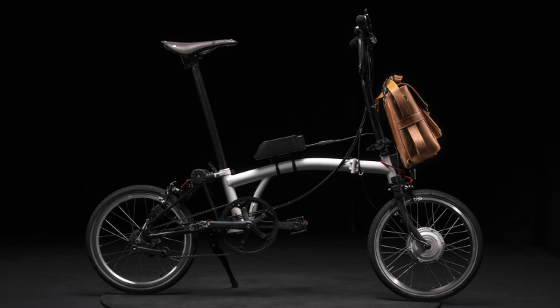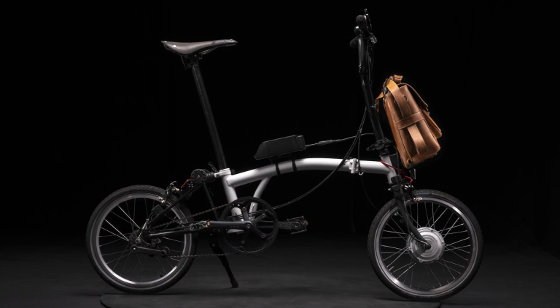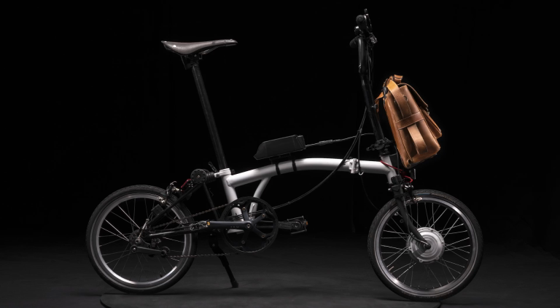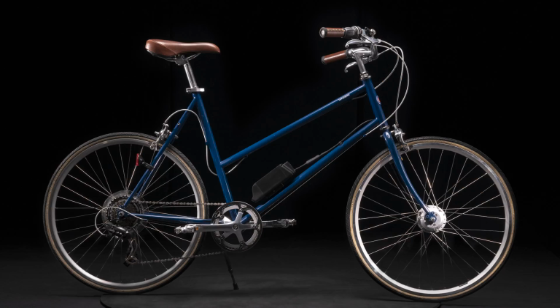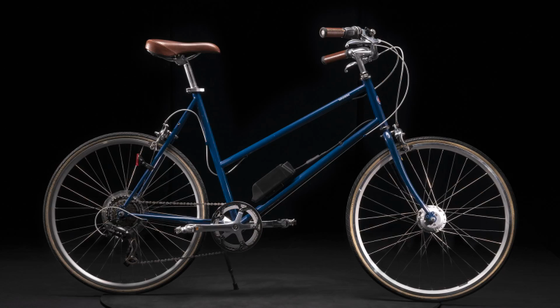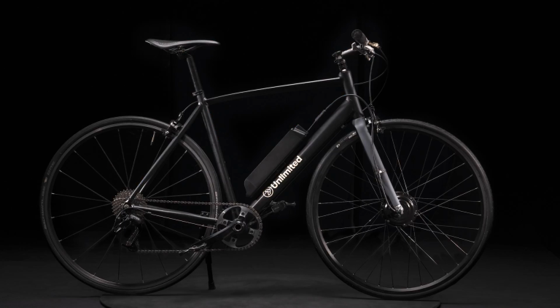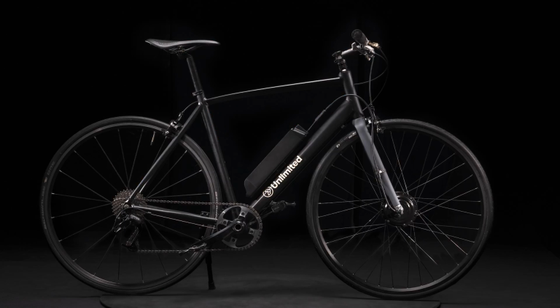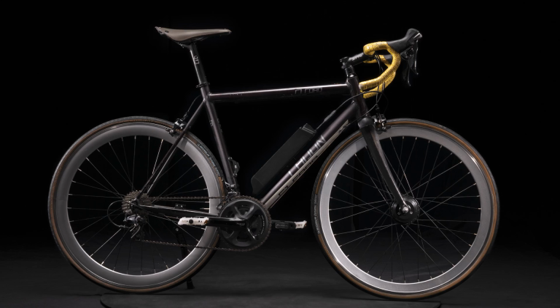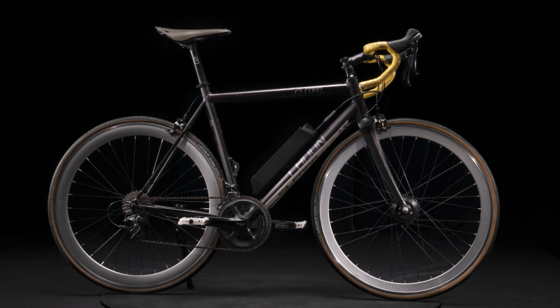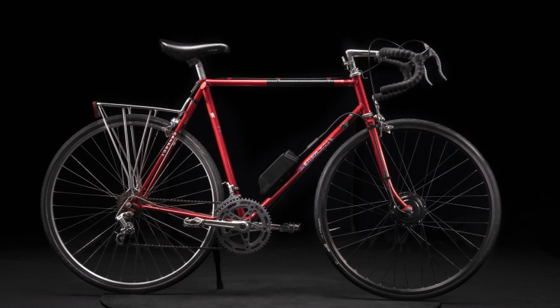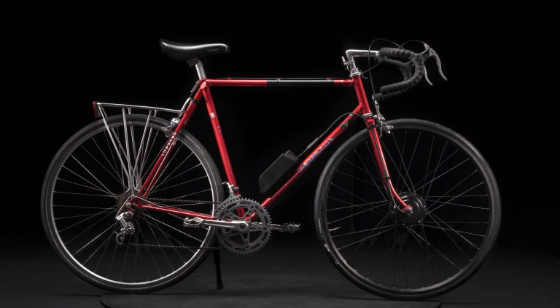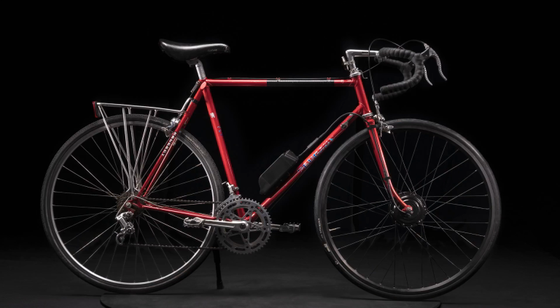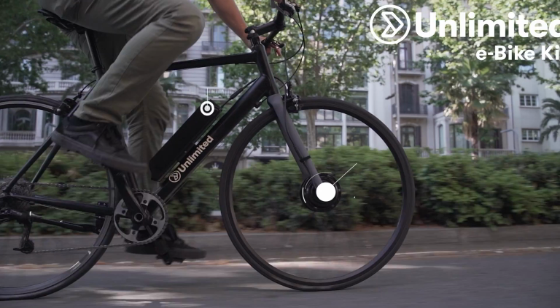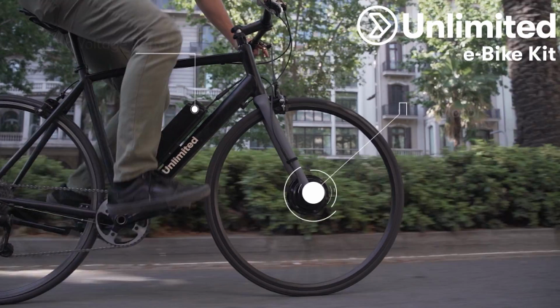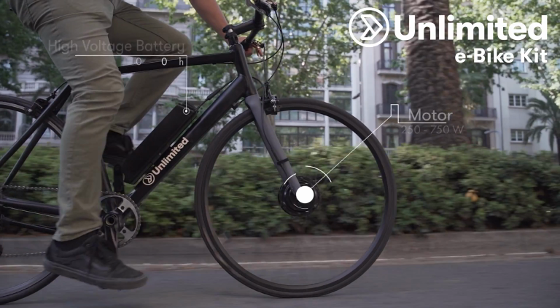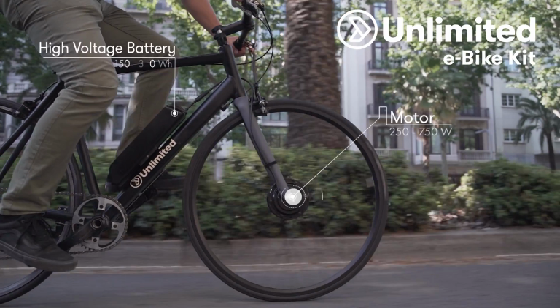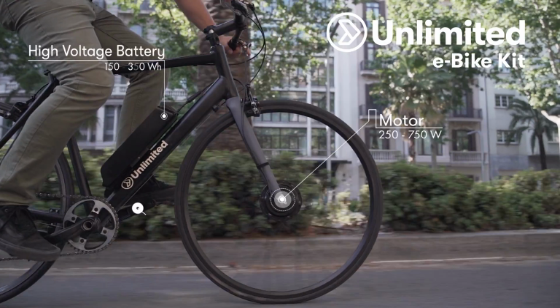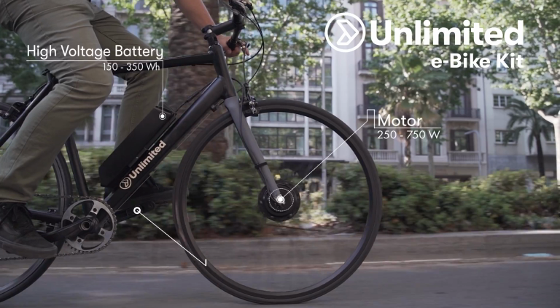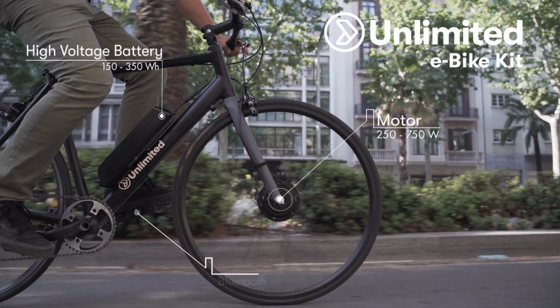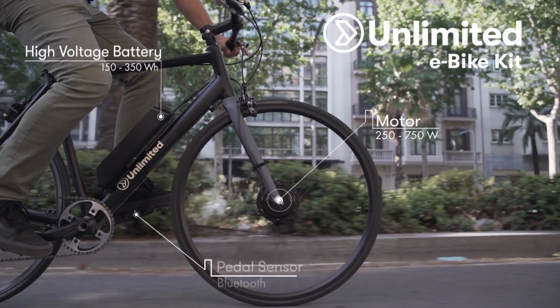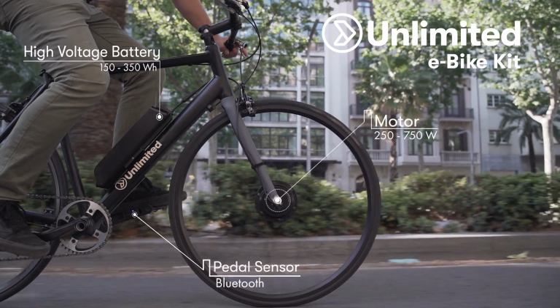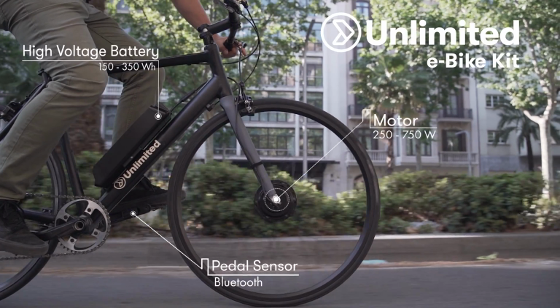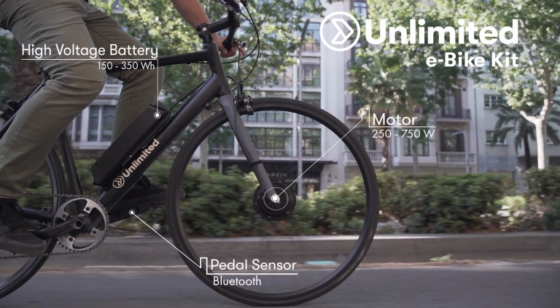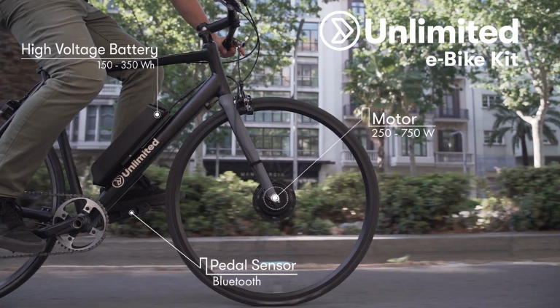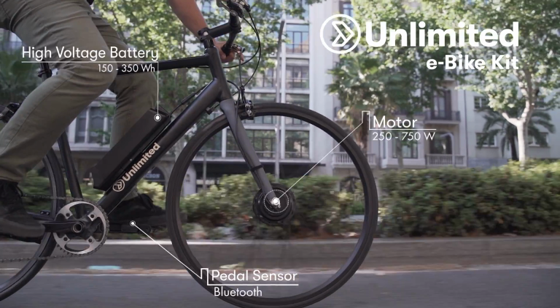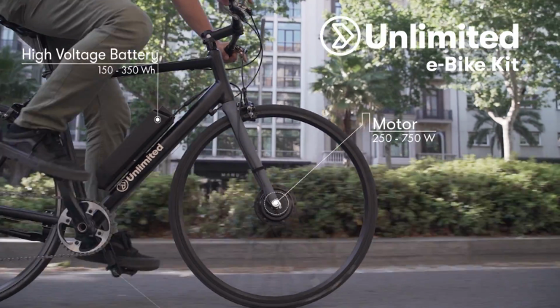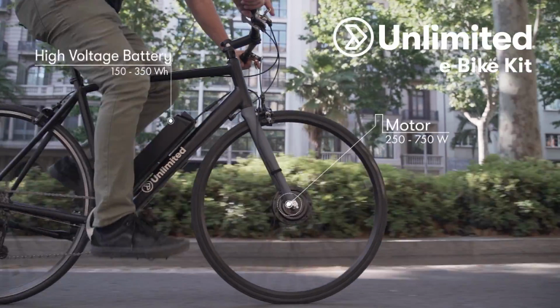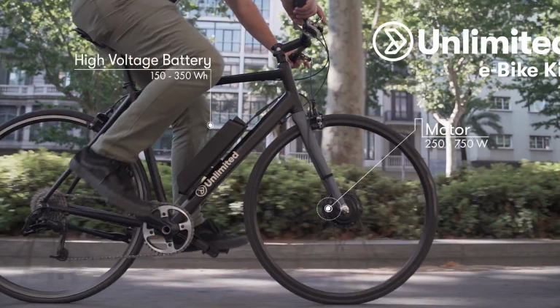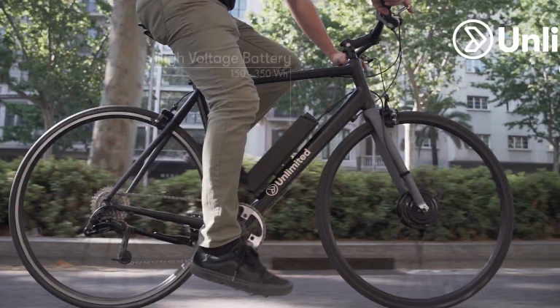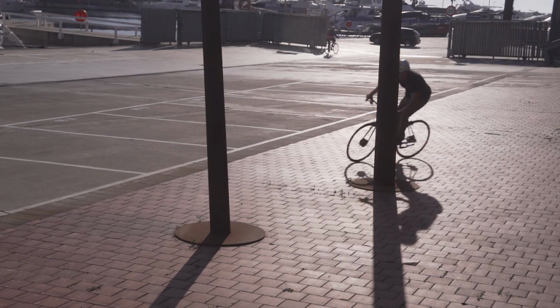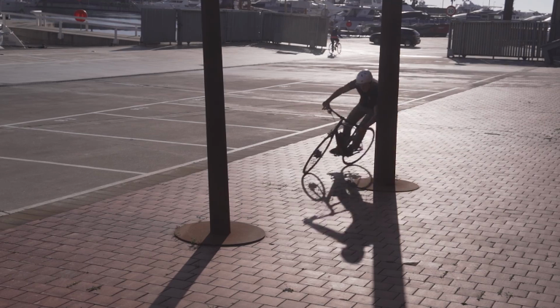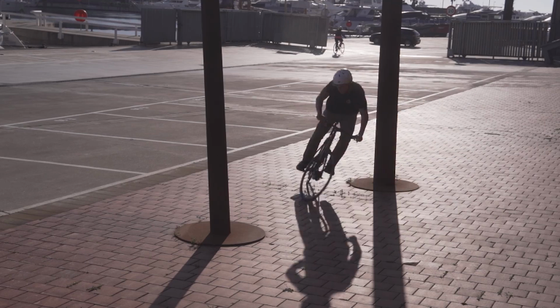It fits on almost any bike in minutes. As simple and easy as riding a bike, only fun.